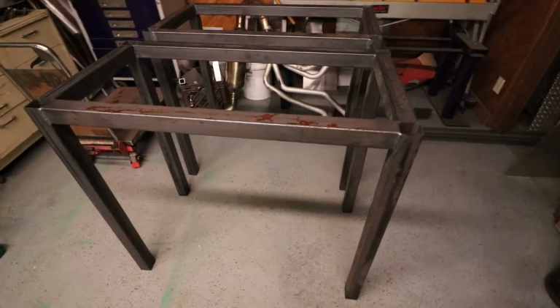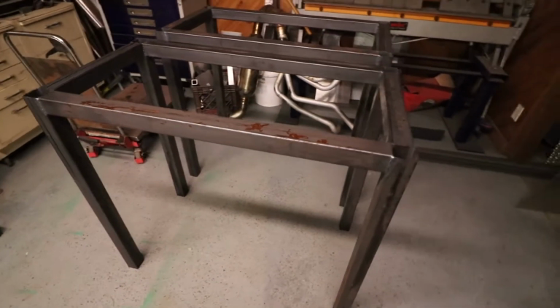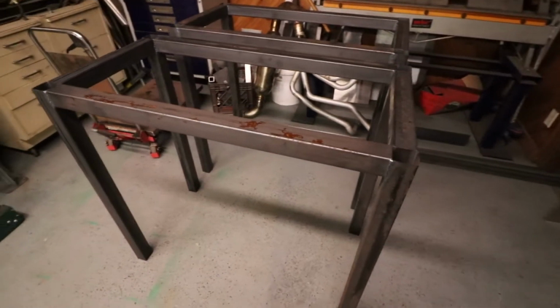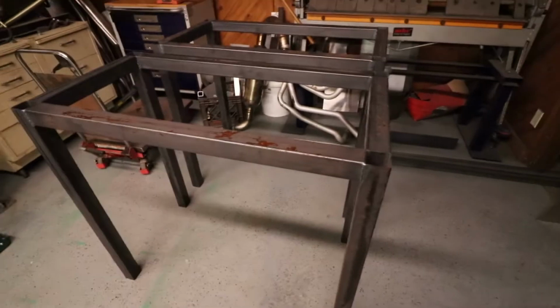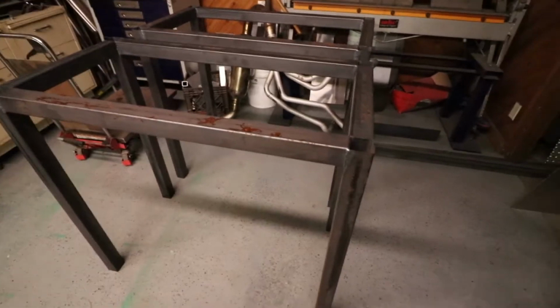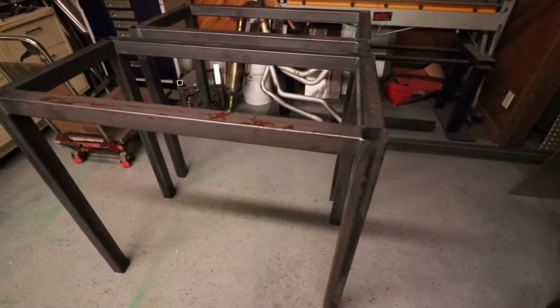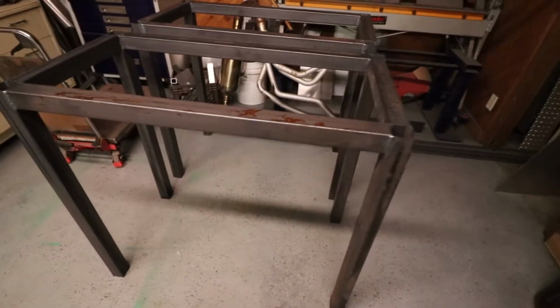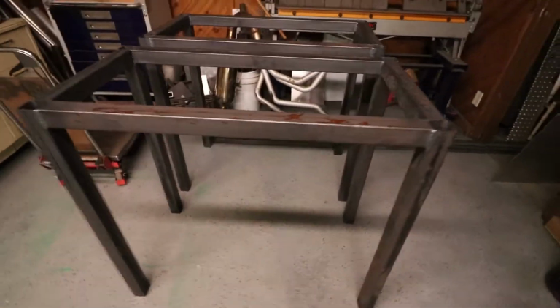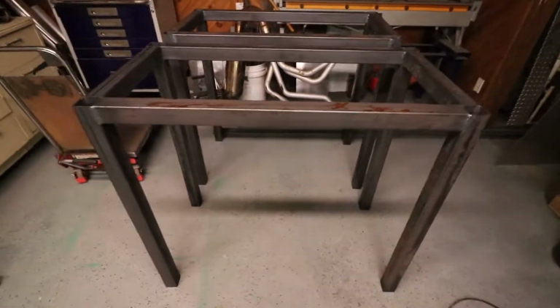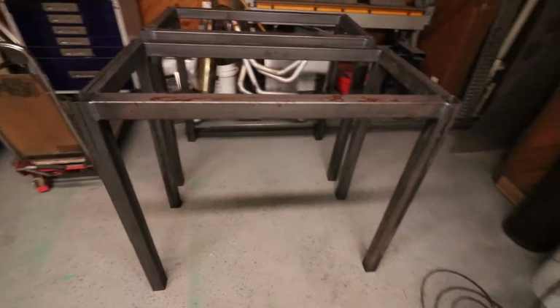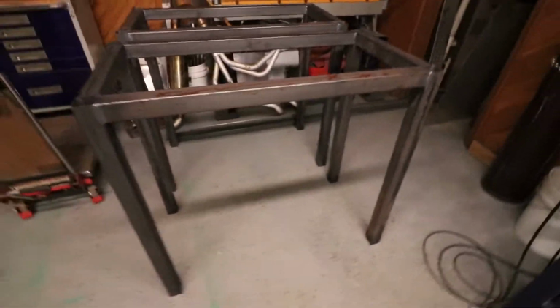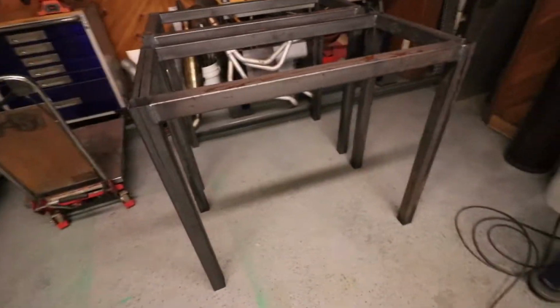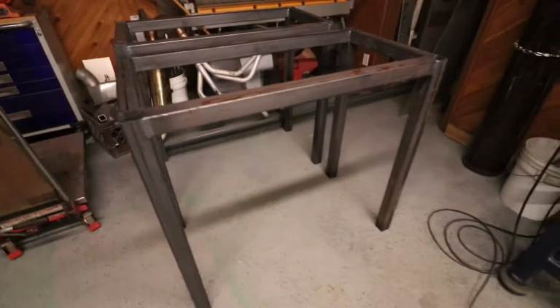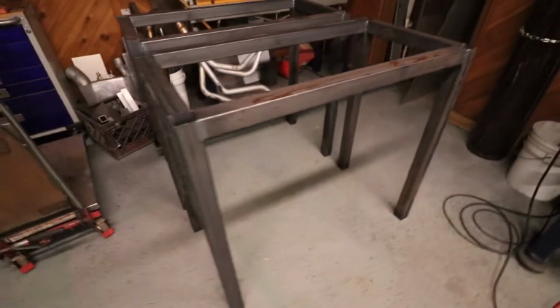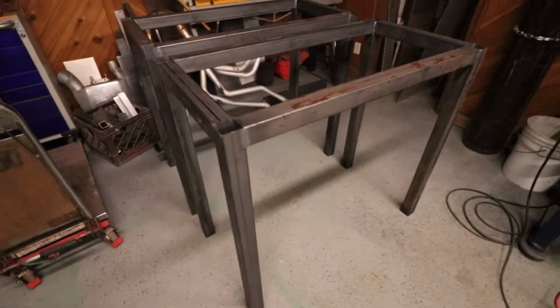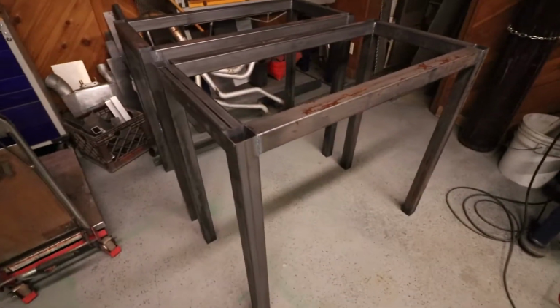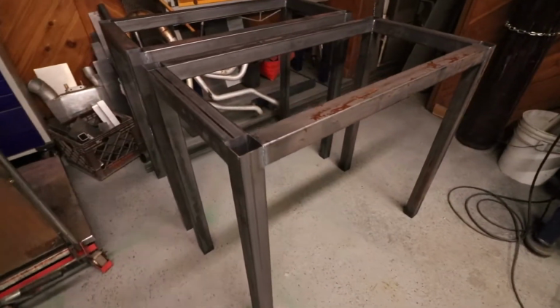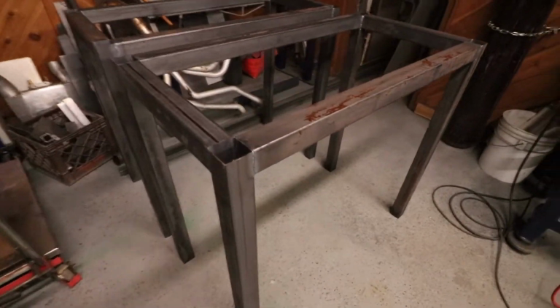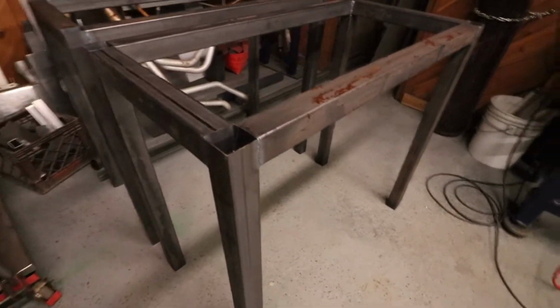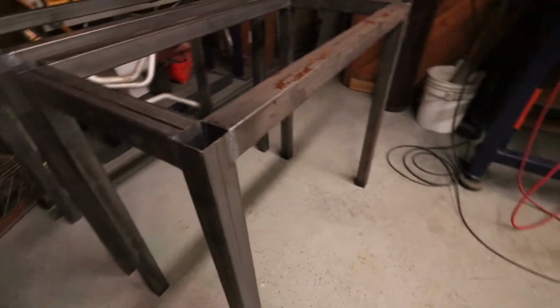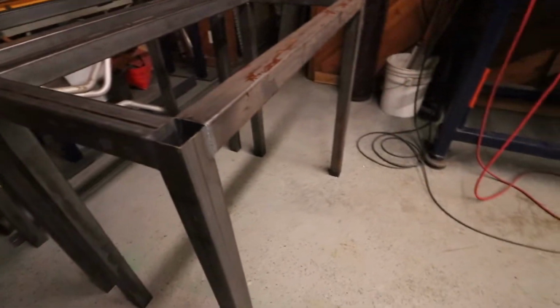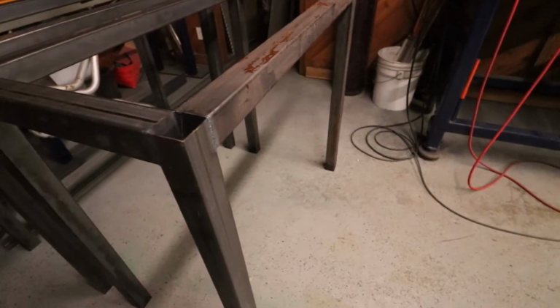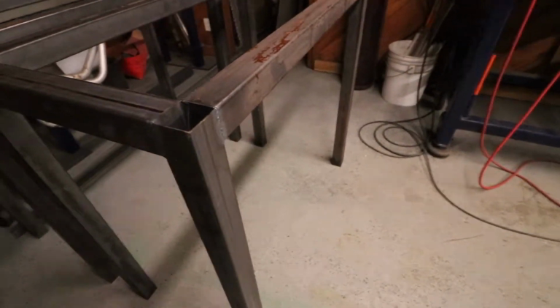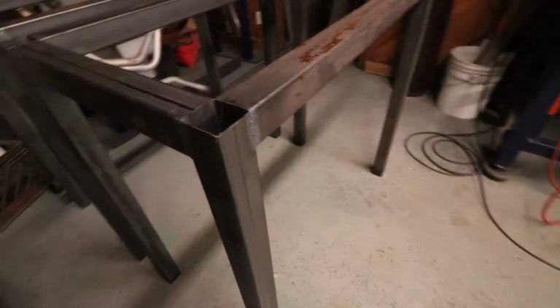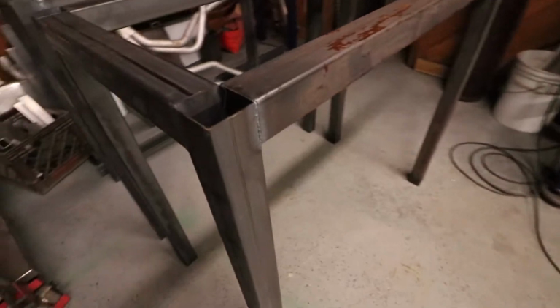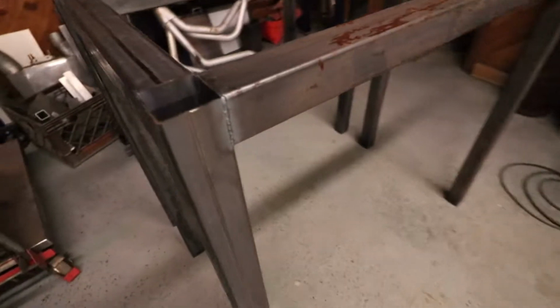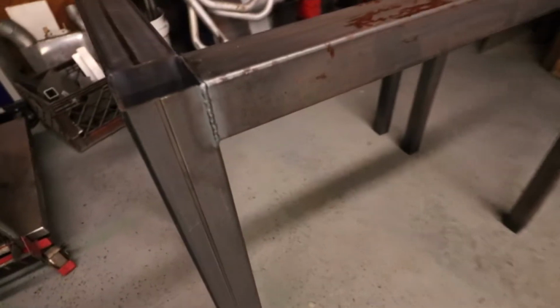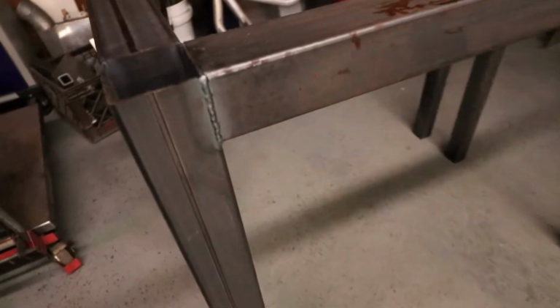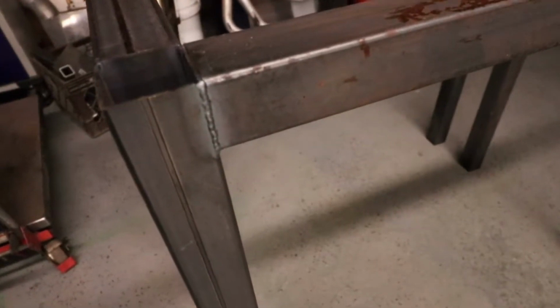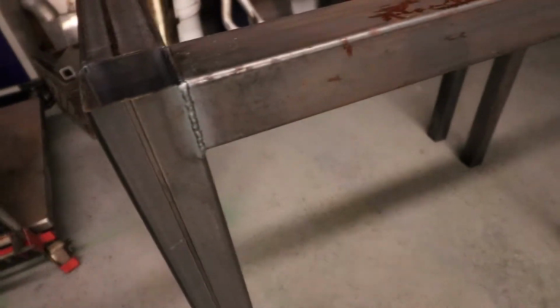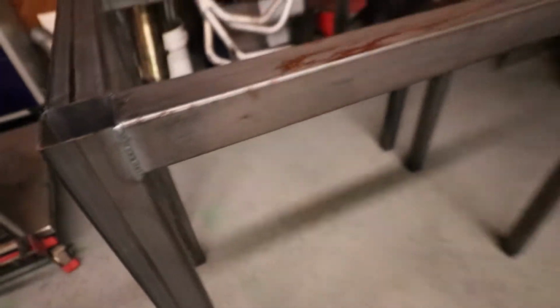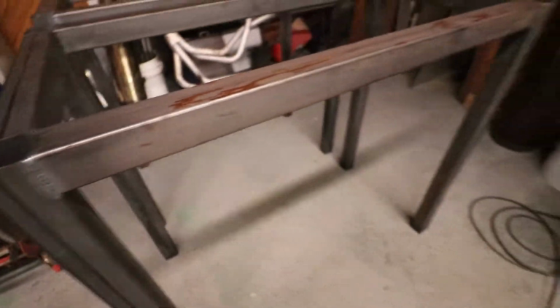Got the first set of legs welded together here — I think it turned out pretty decent.